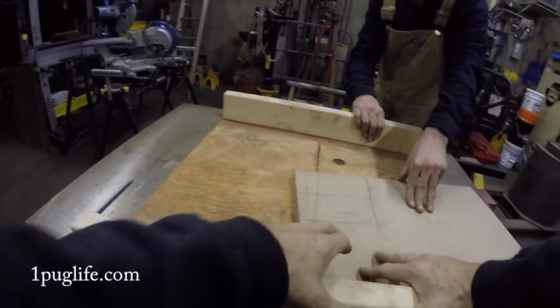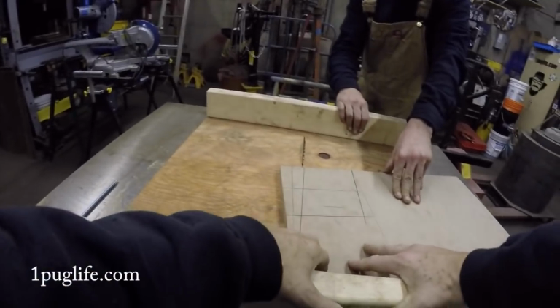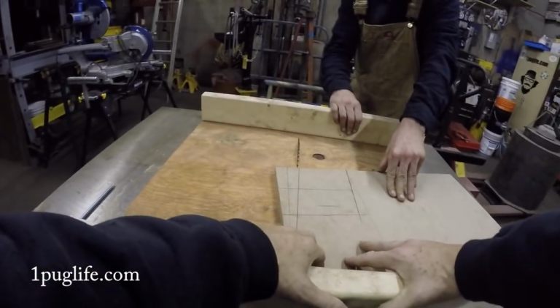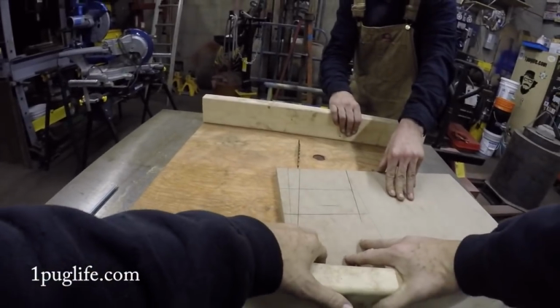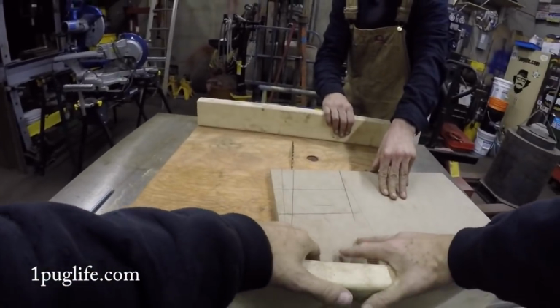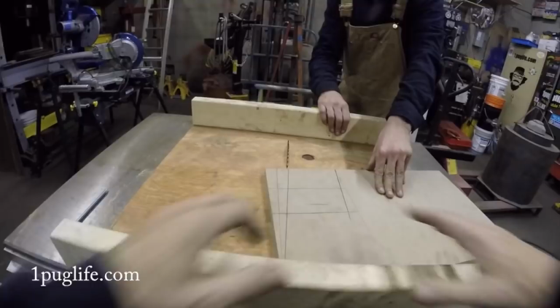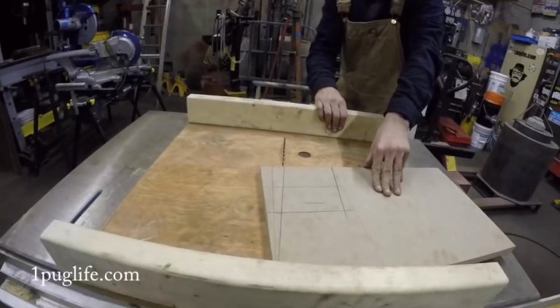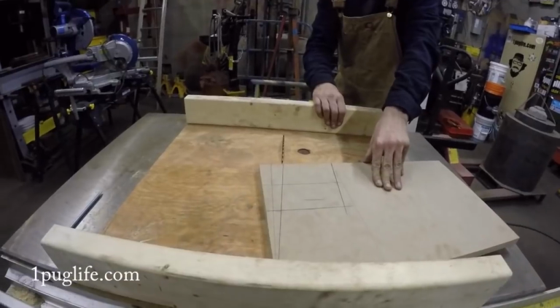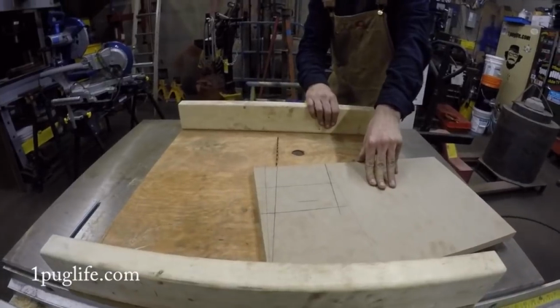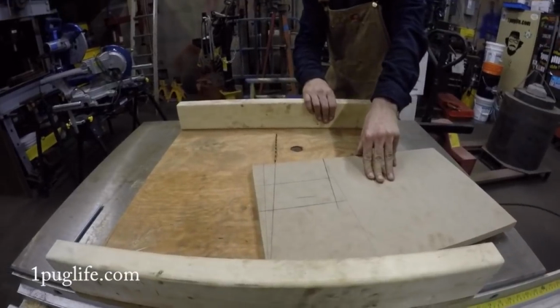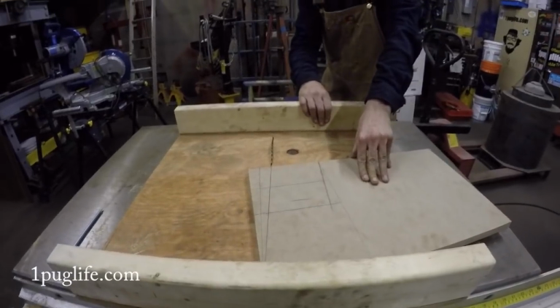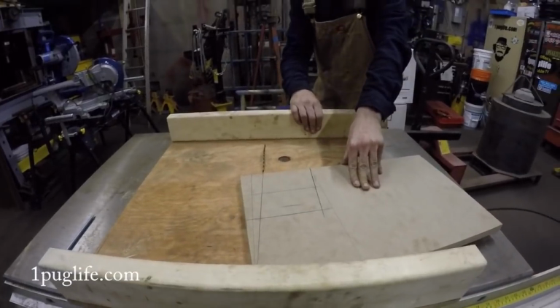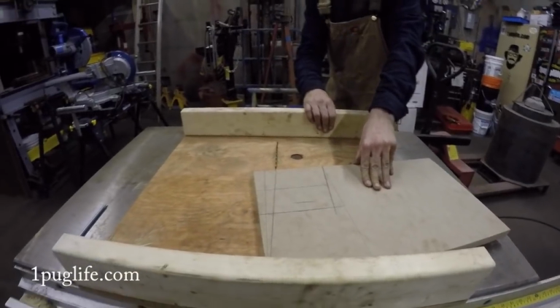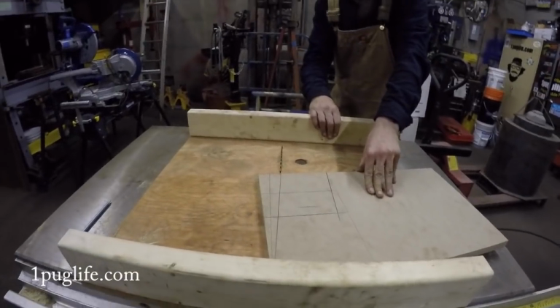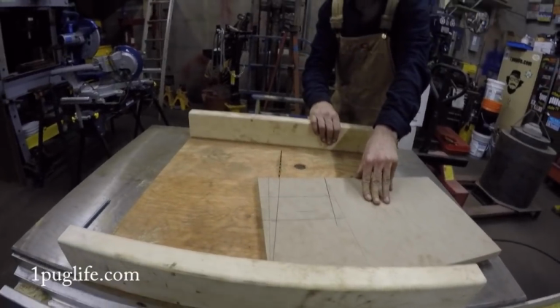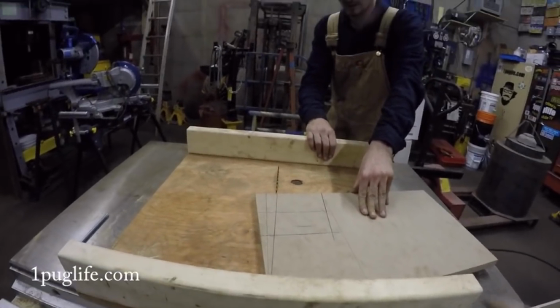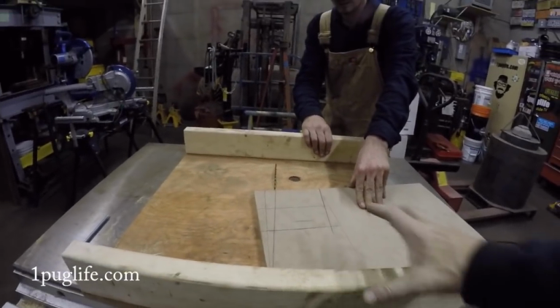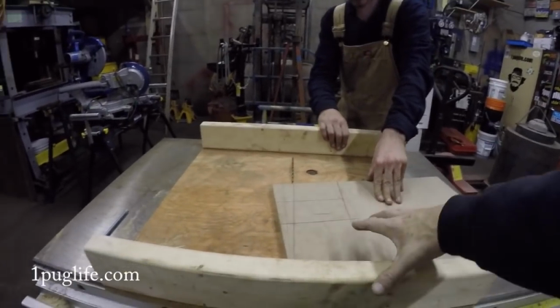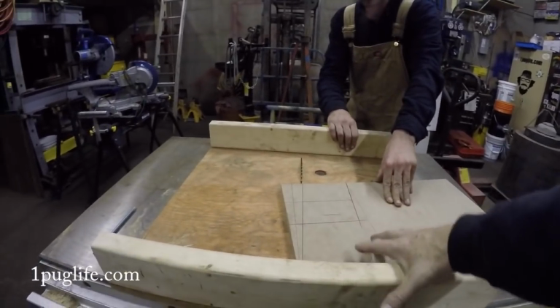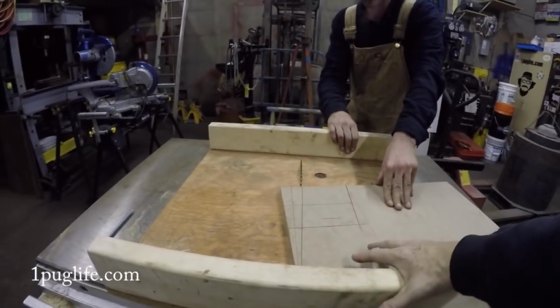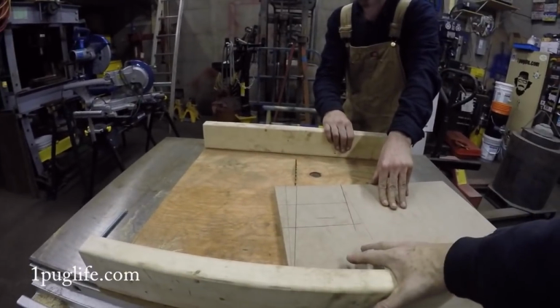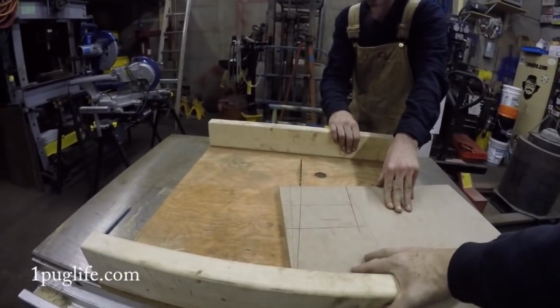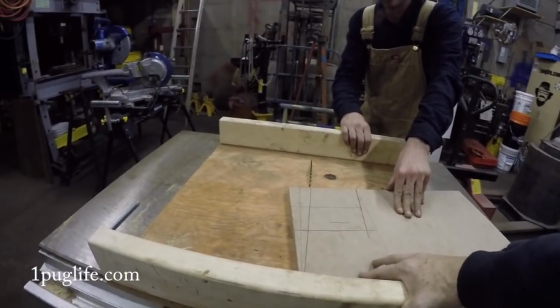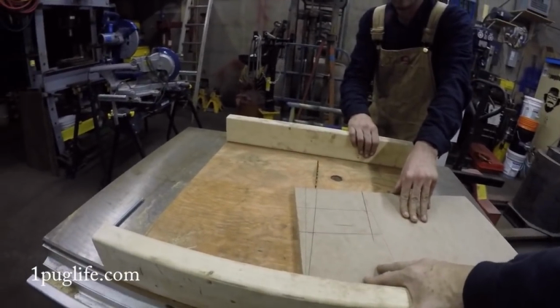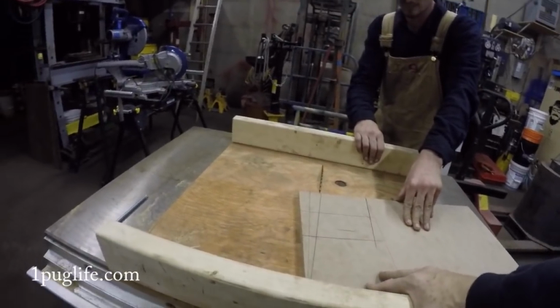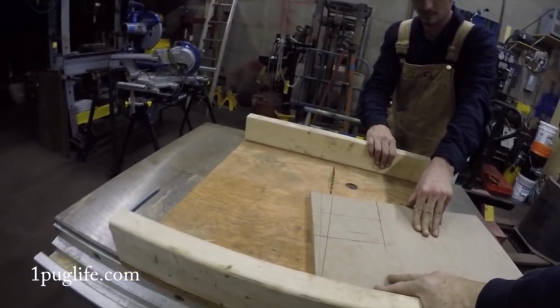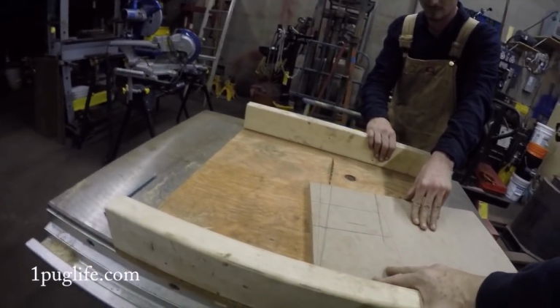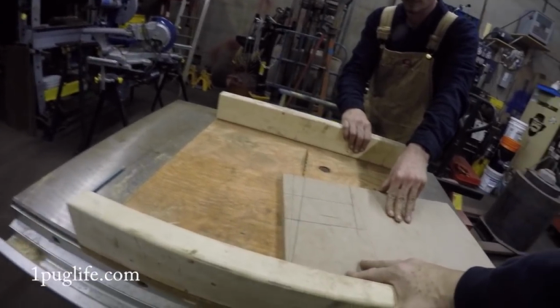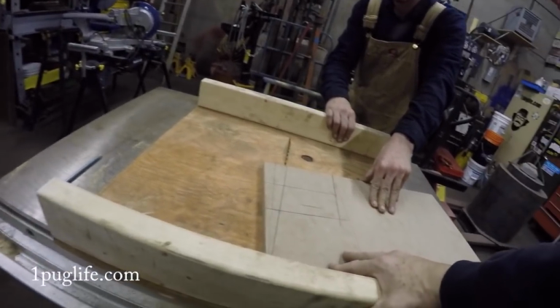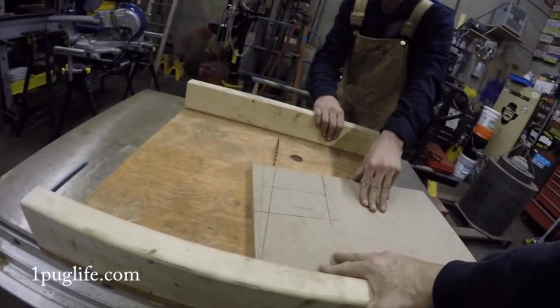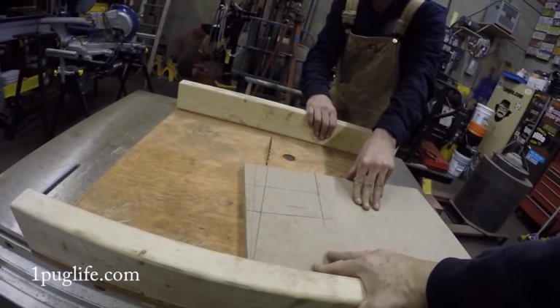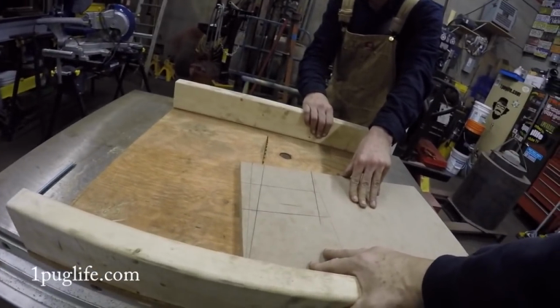We're going to do some extreme-as-frig table sawing here. Do not try this at home.